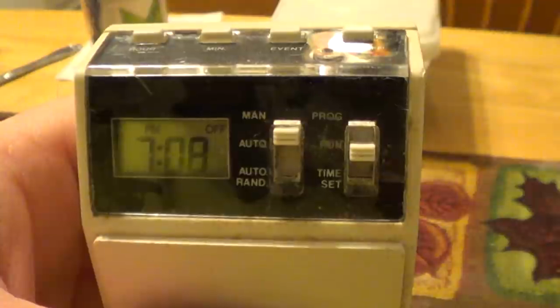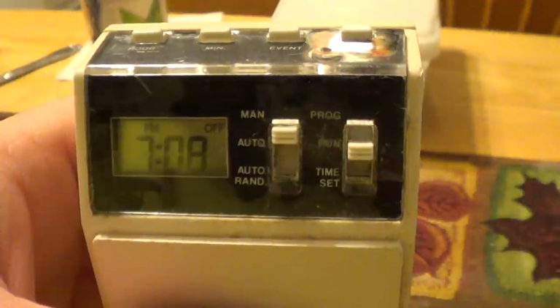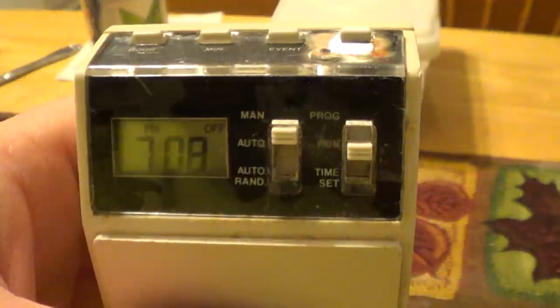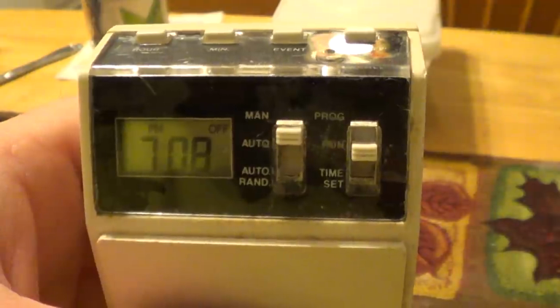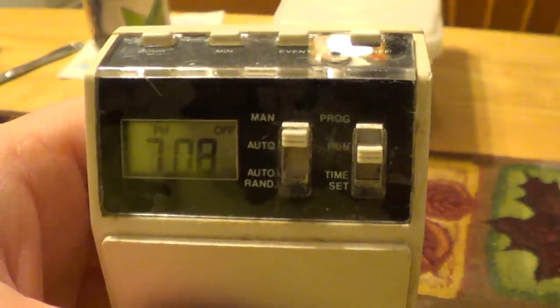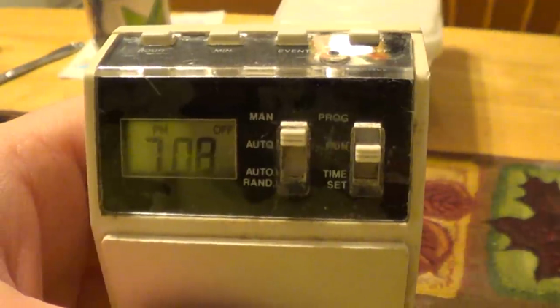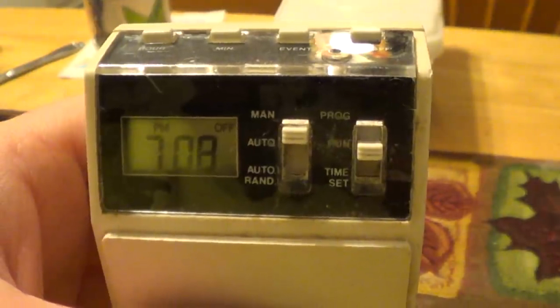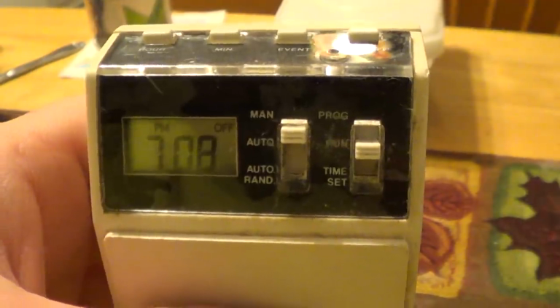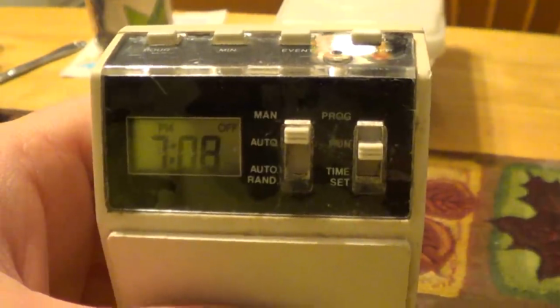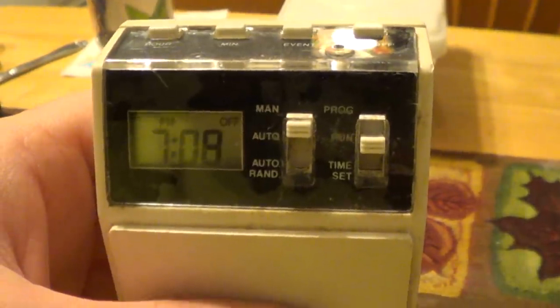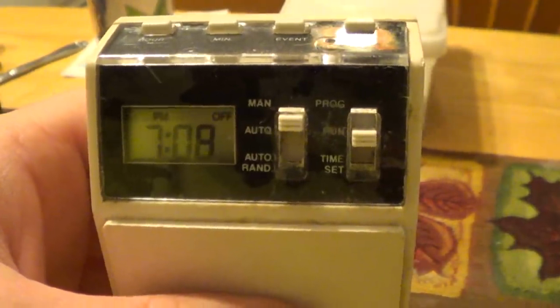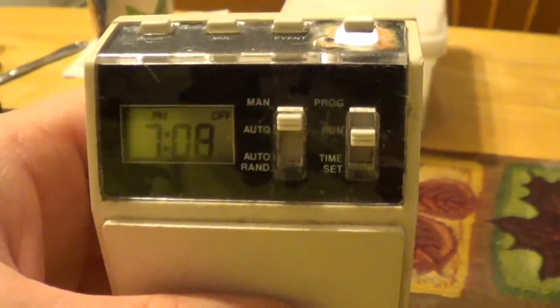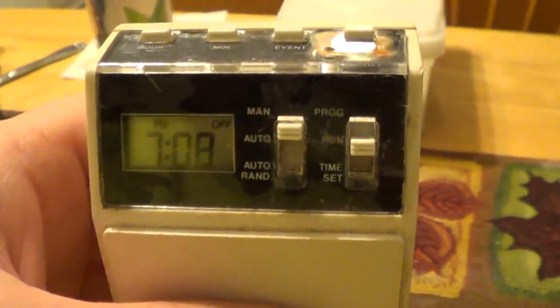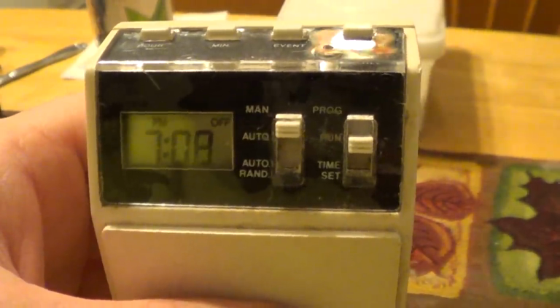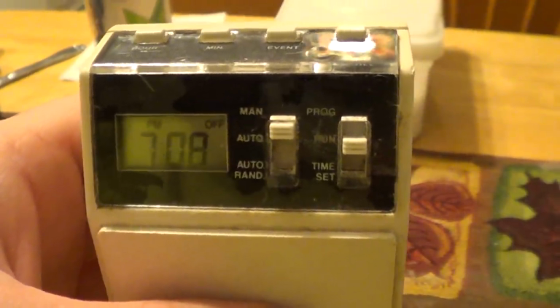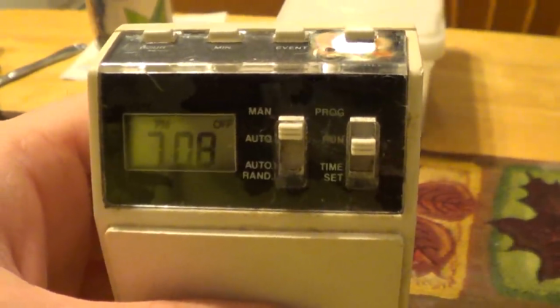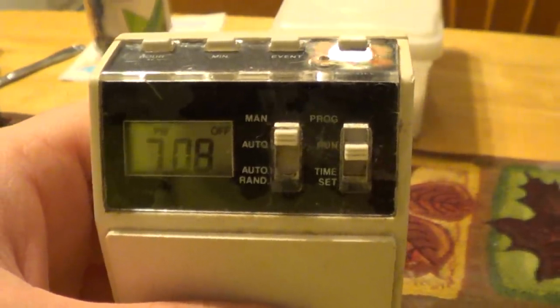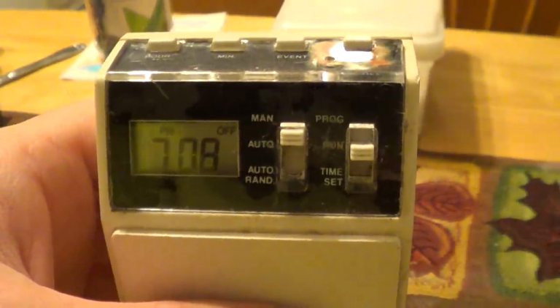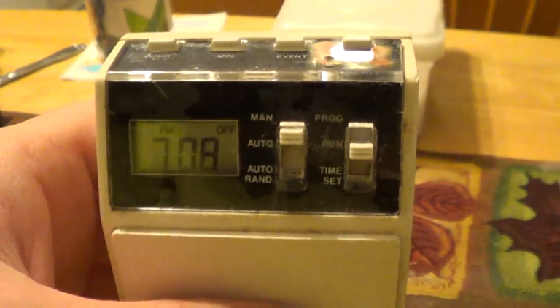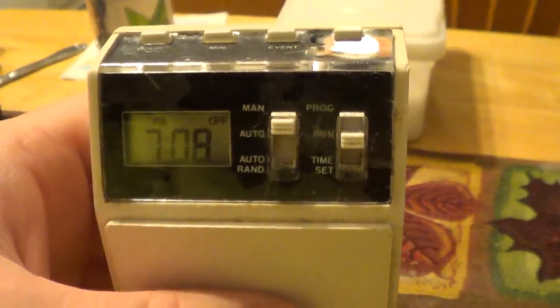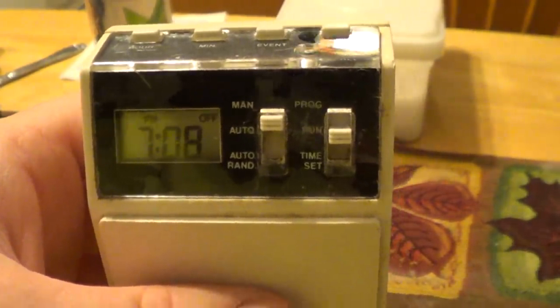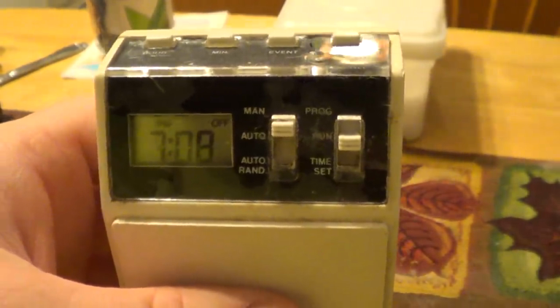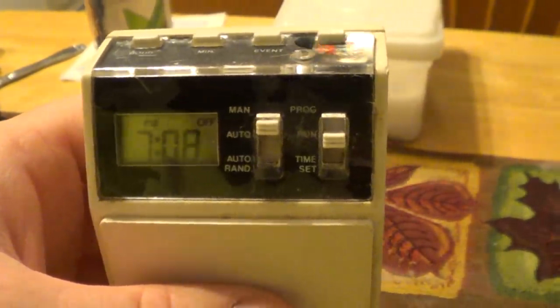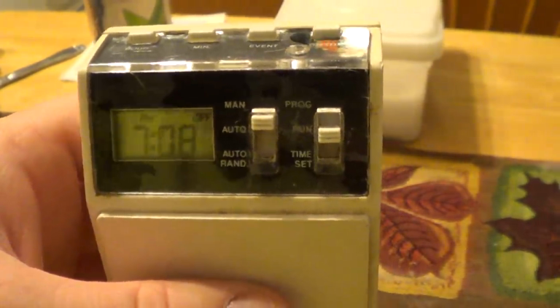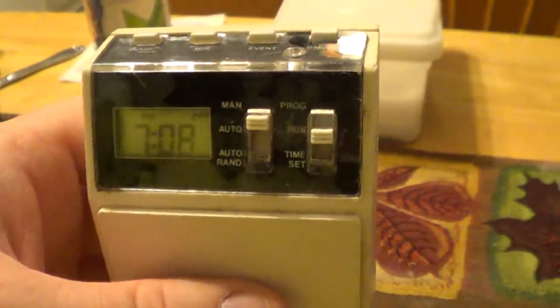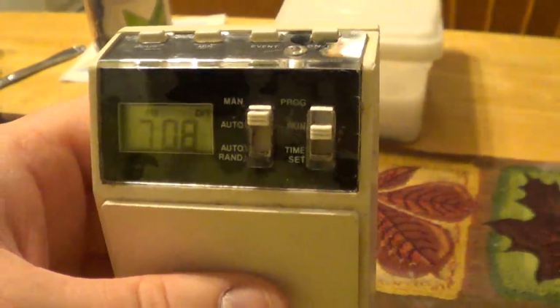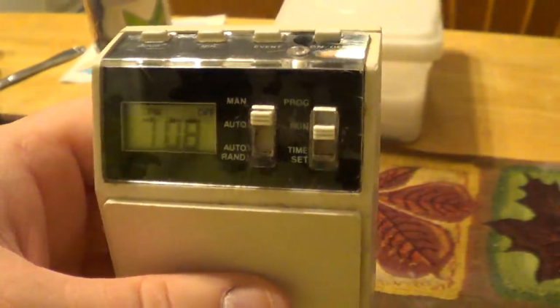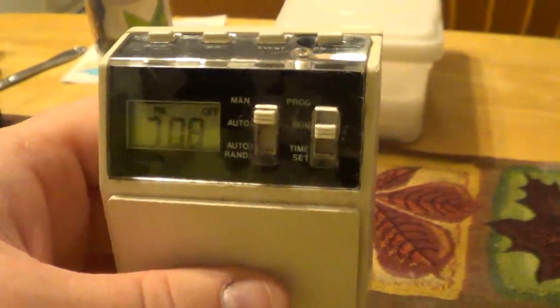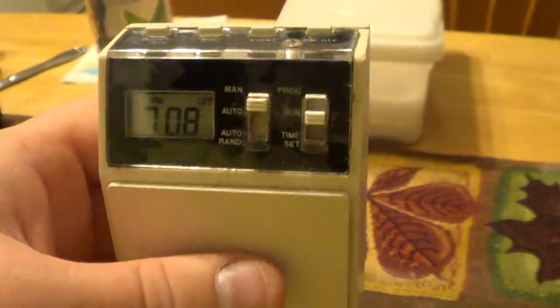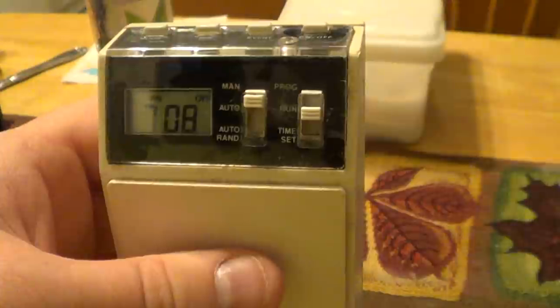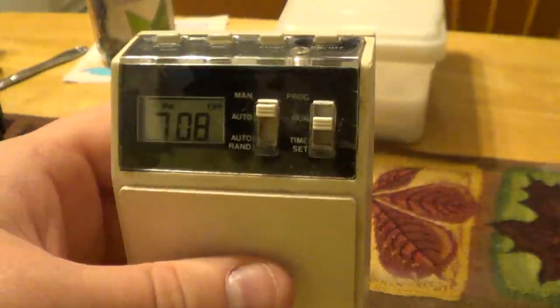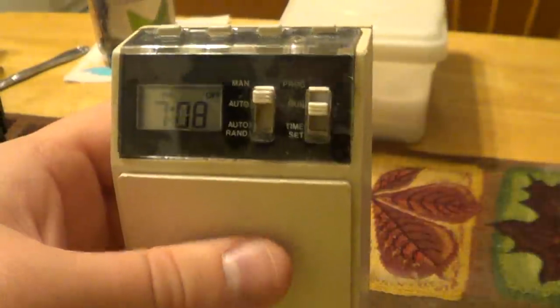The final control on this unit is a switch that allows you to change between programming mode, timer running mode, or clock setting mode.